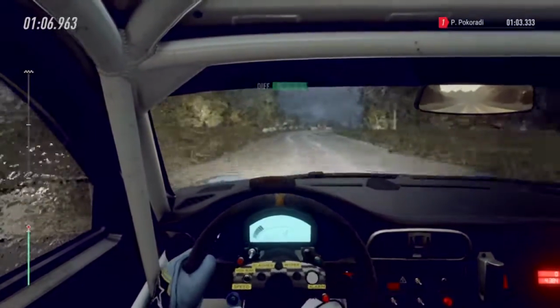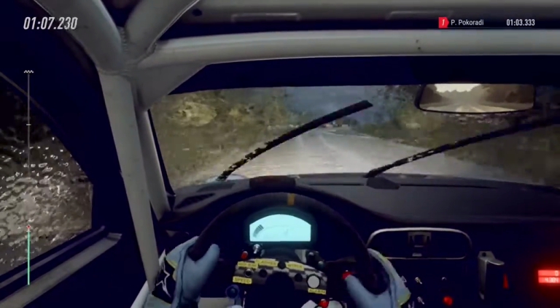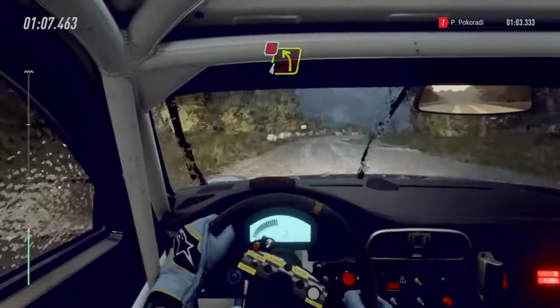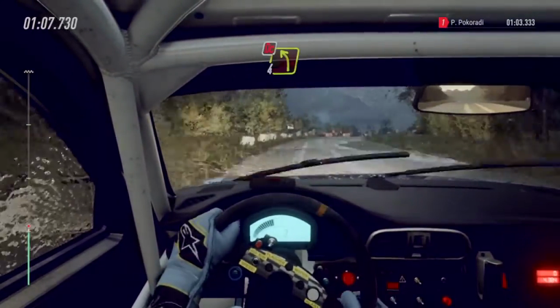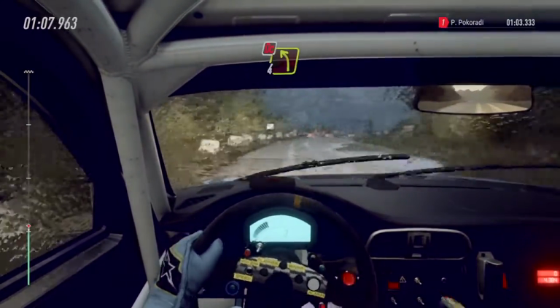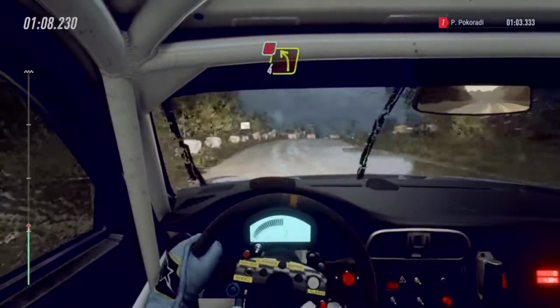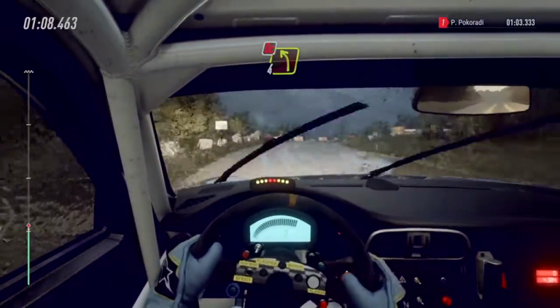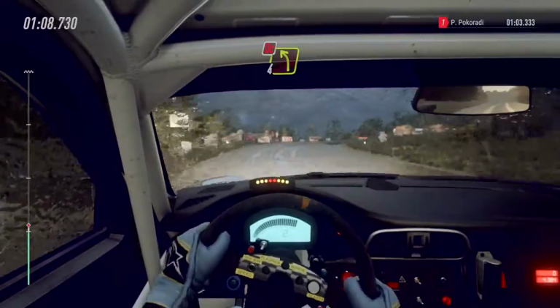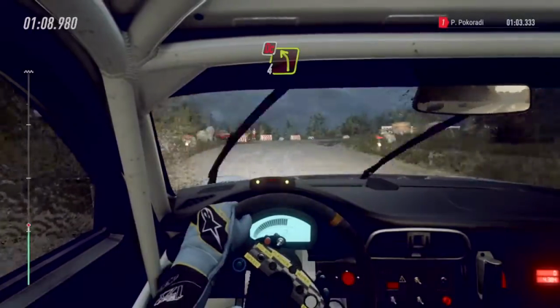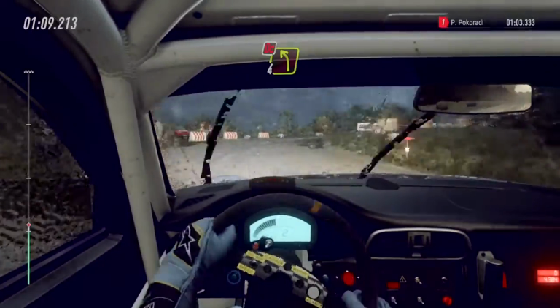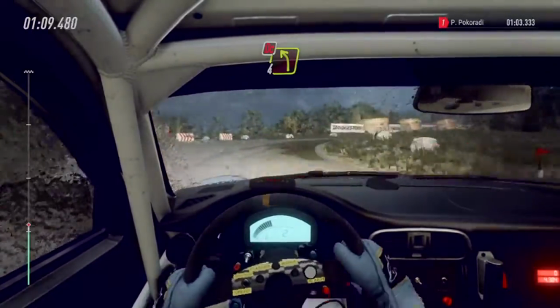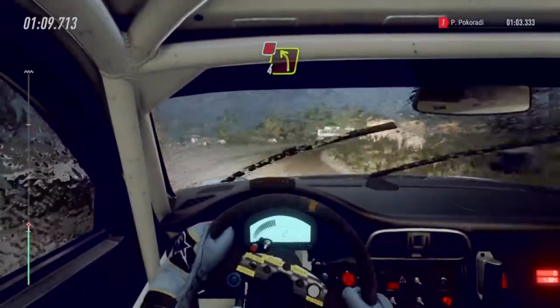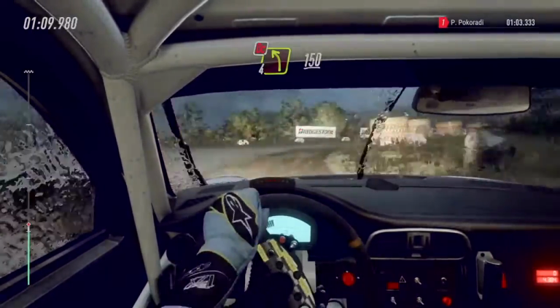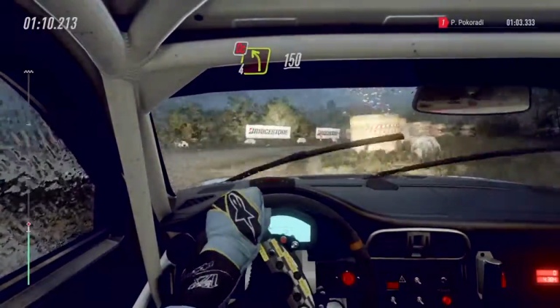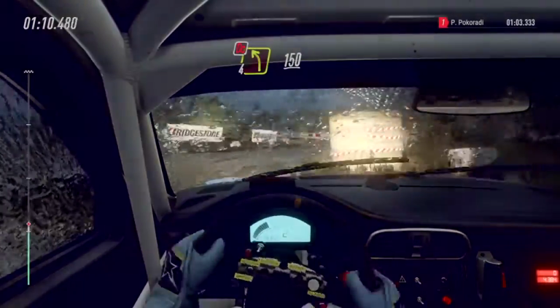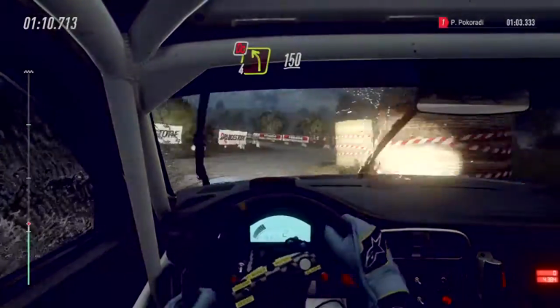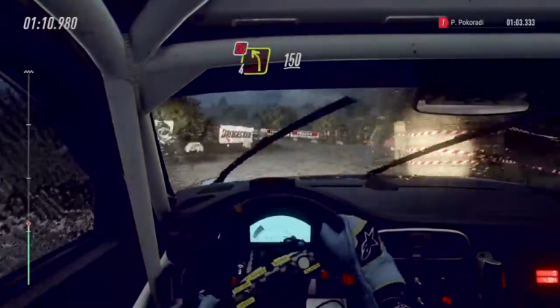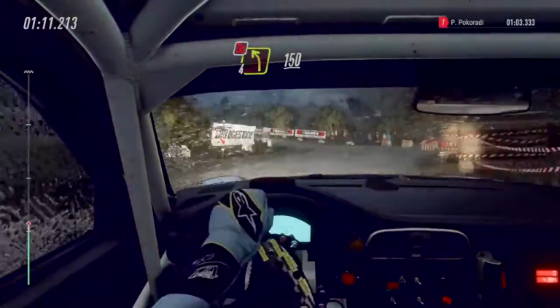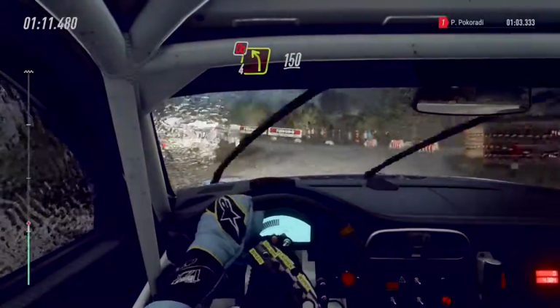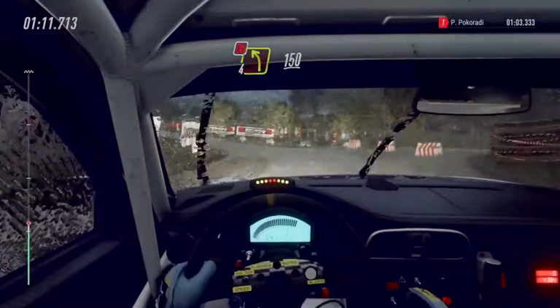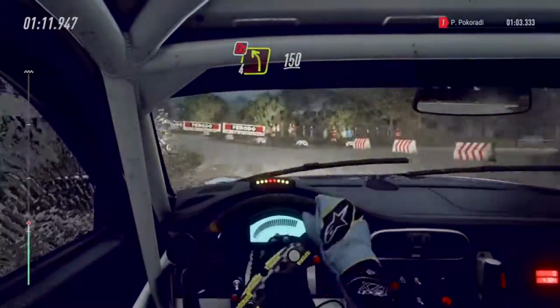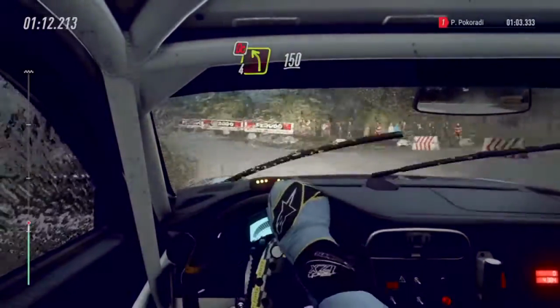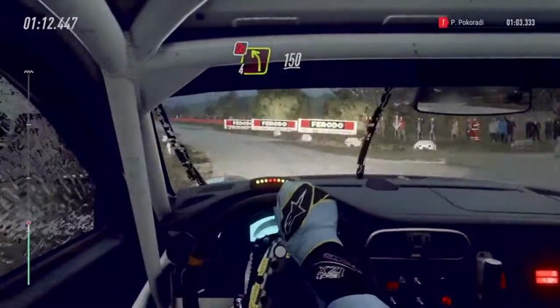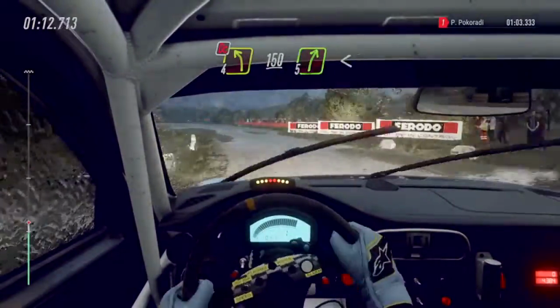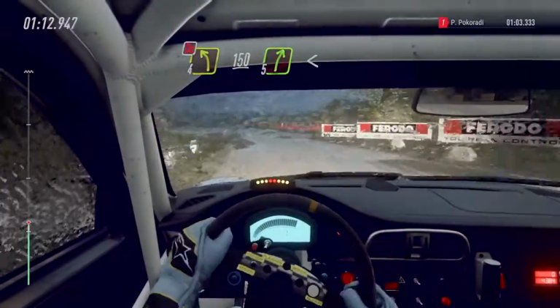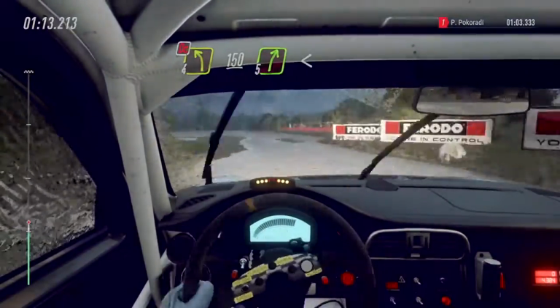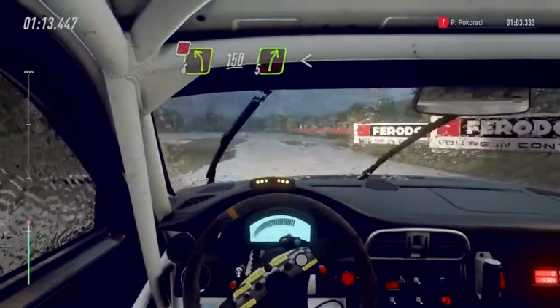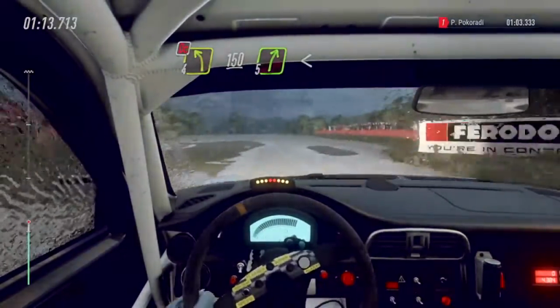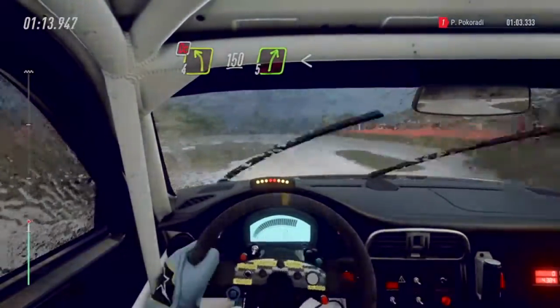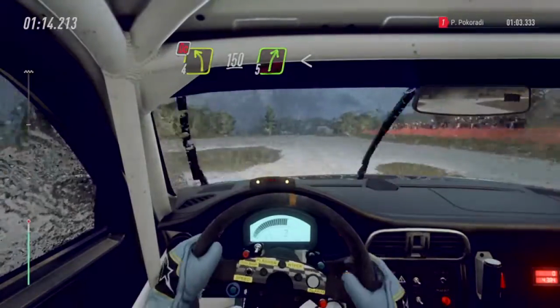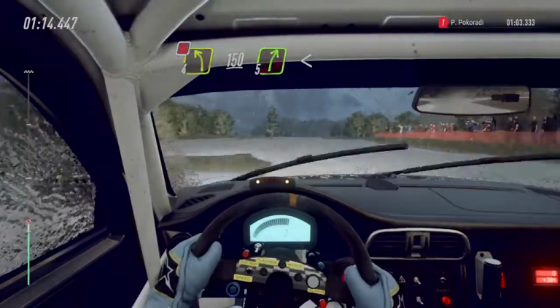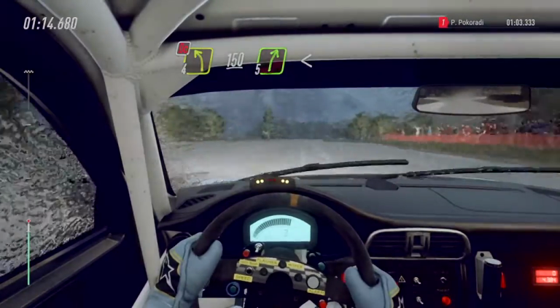Into, don't cut, four left. One hundred and fifty, over crest, five right long, opens of a crest.